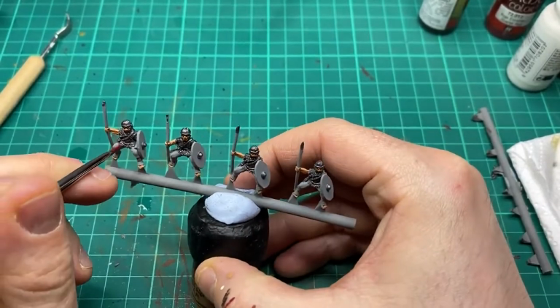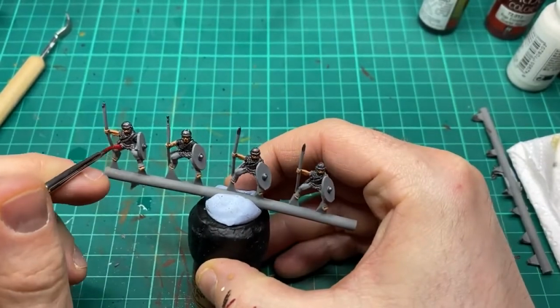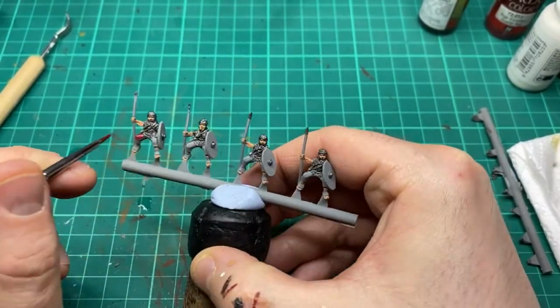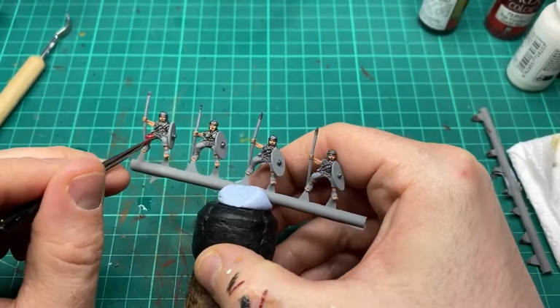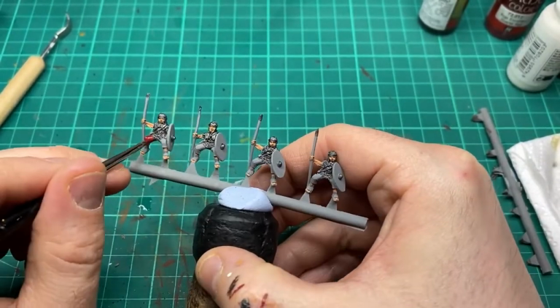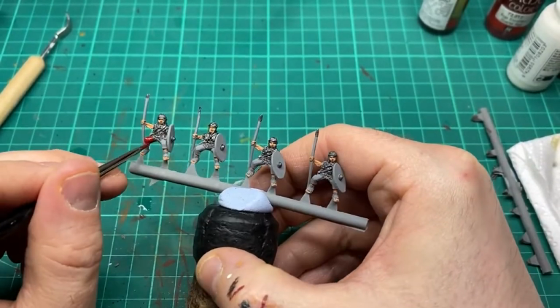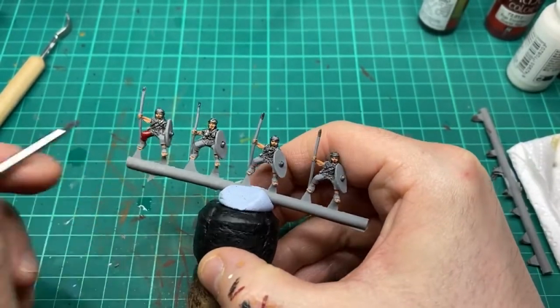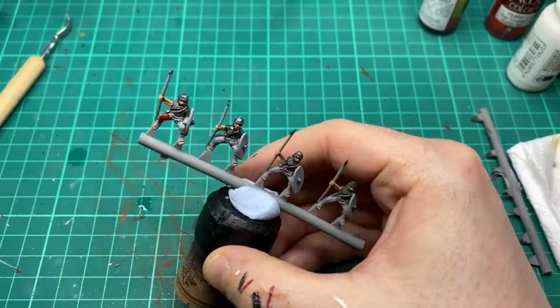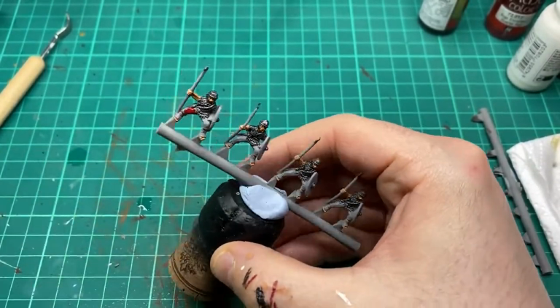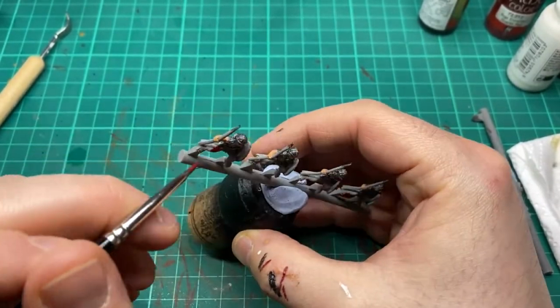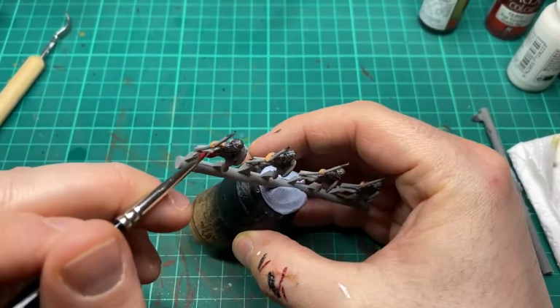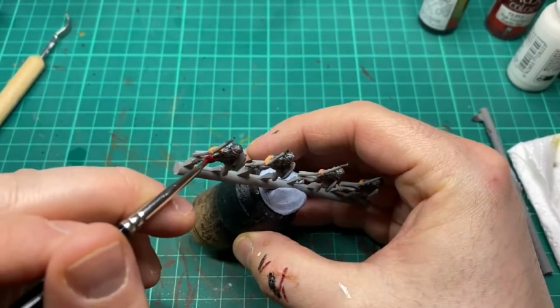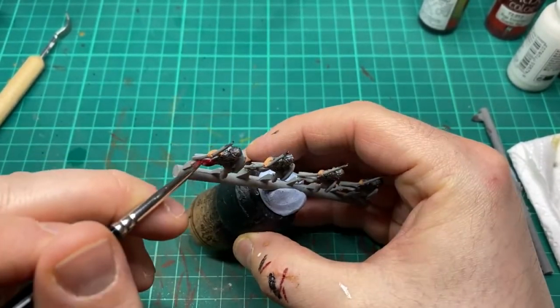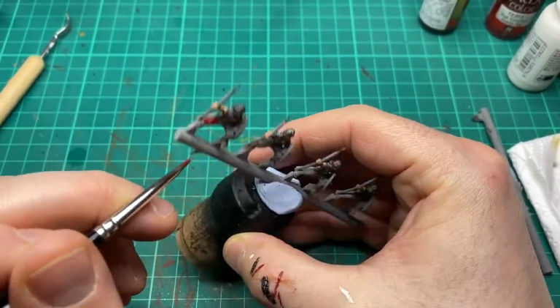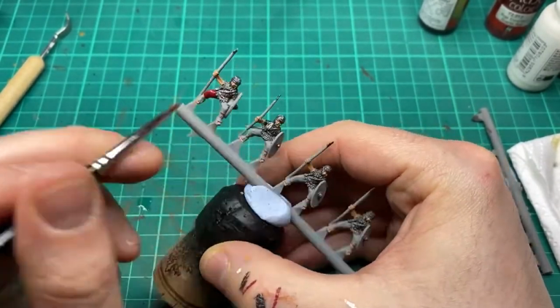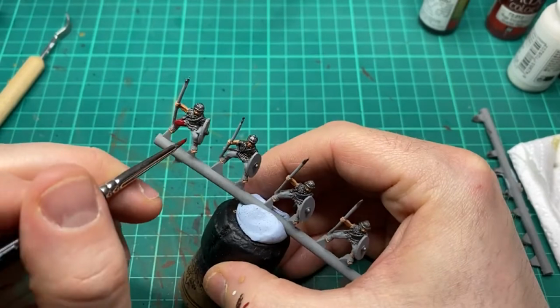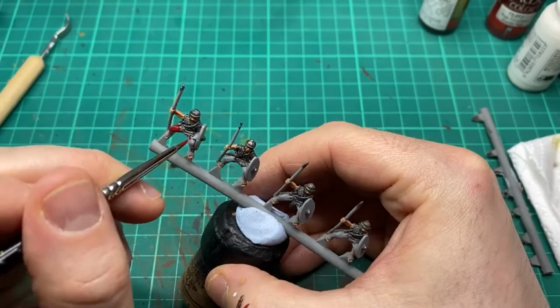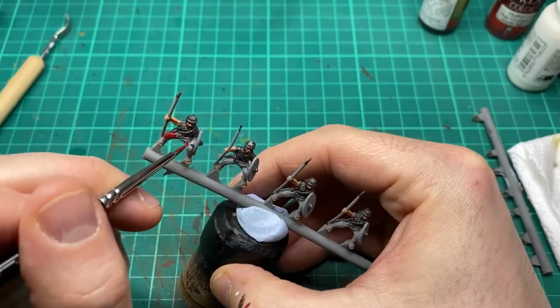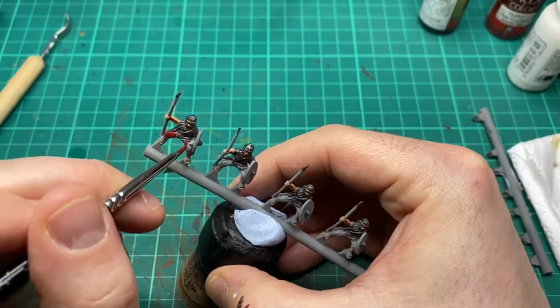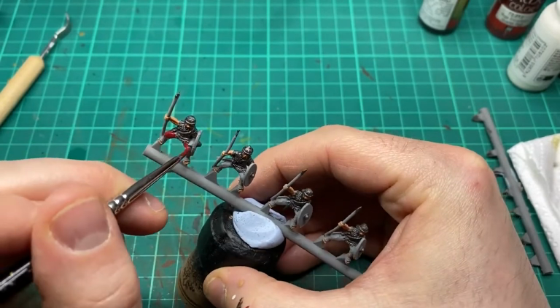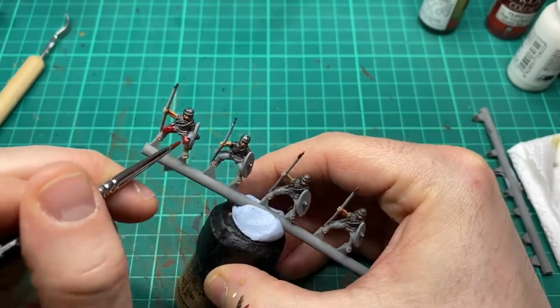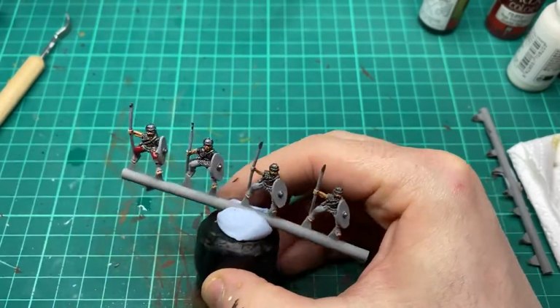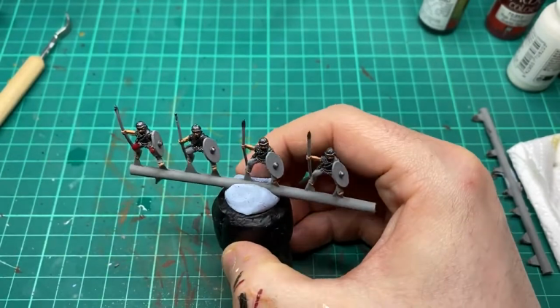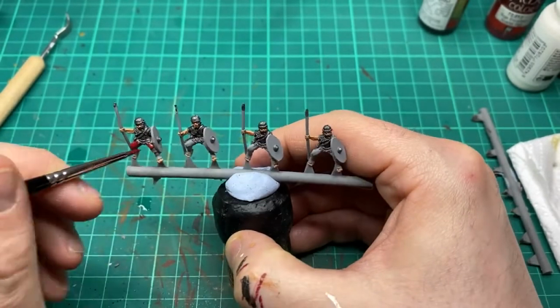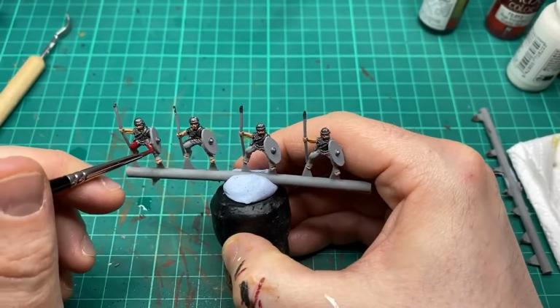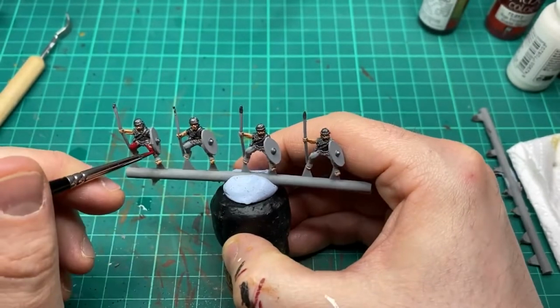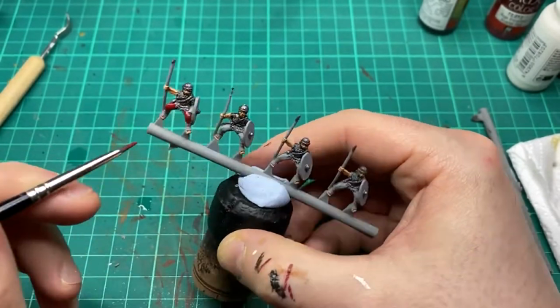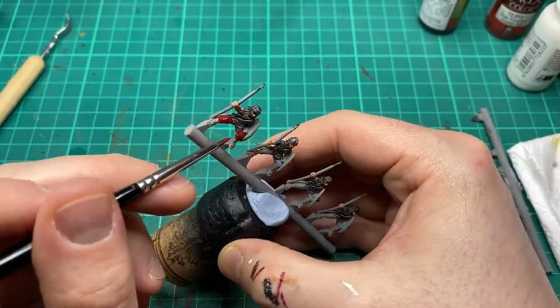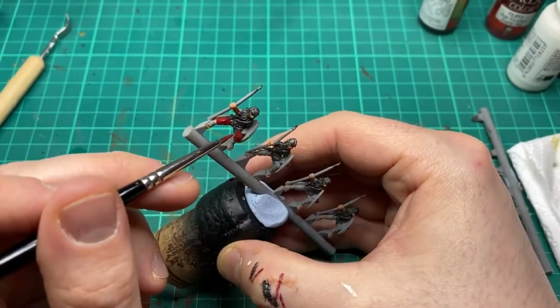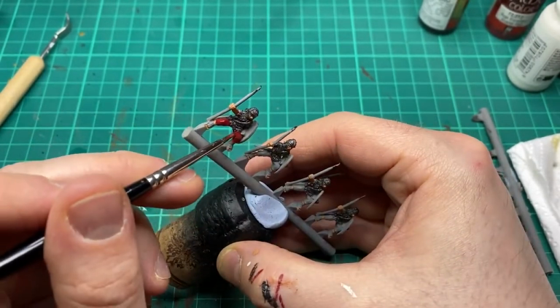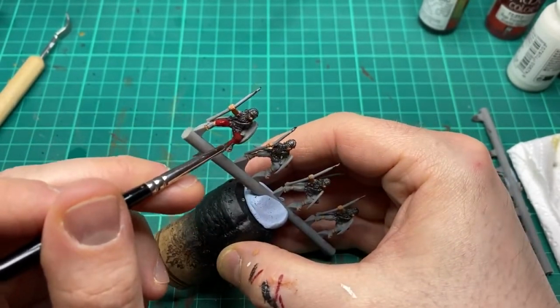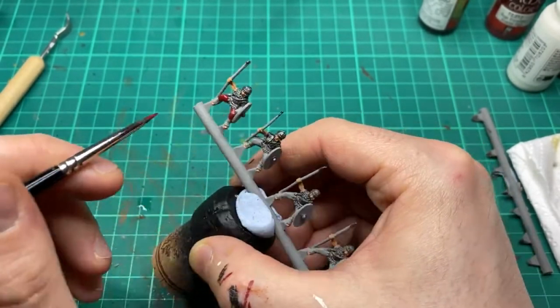To all cloth areas on the model I've decided to come in with a red, and I'm using Gory Red by Vallejo.